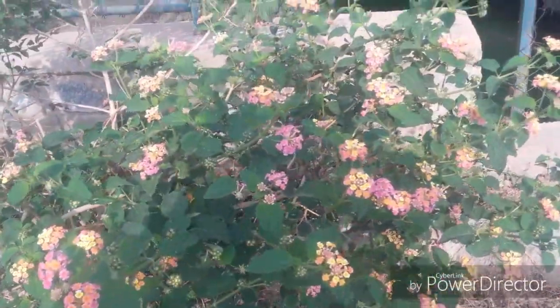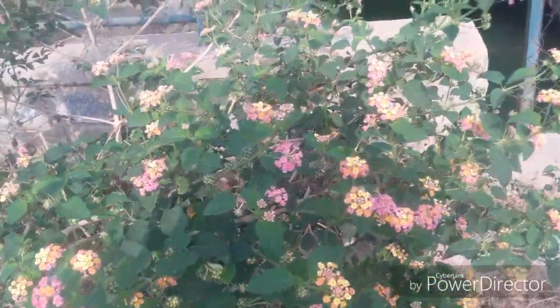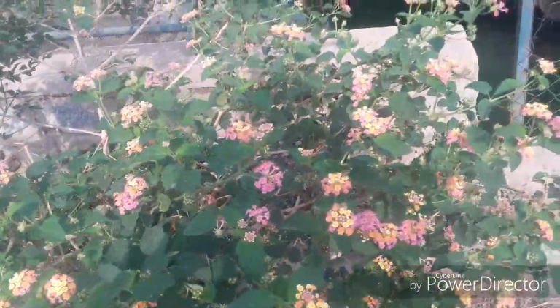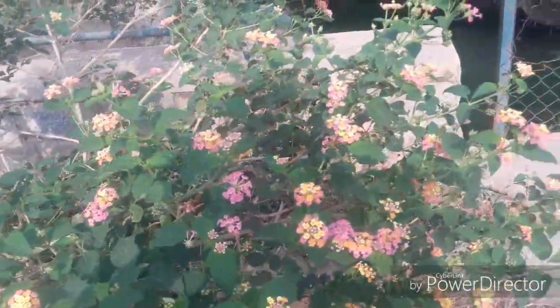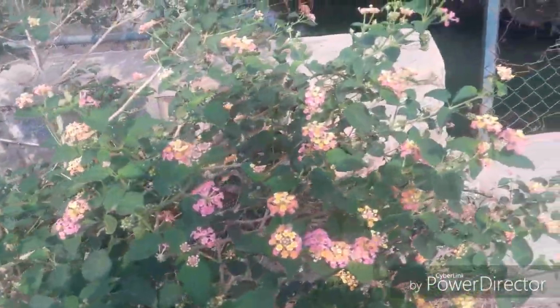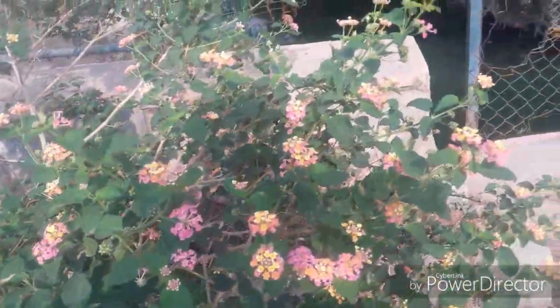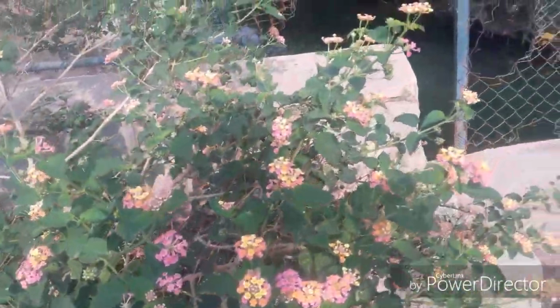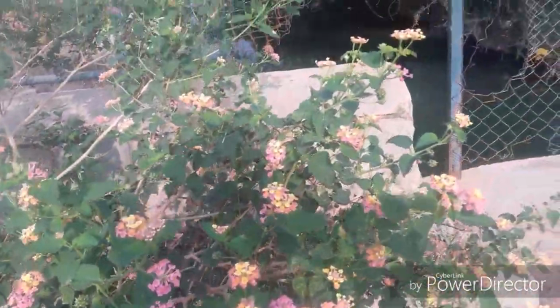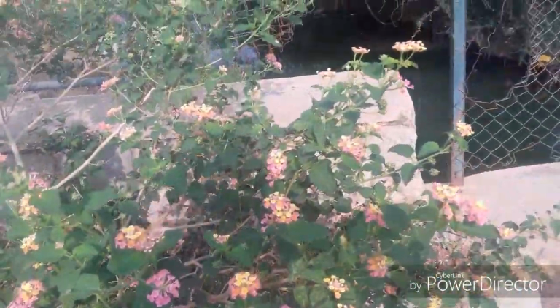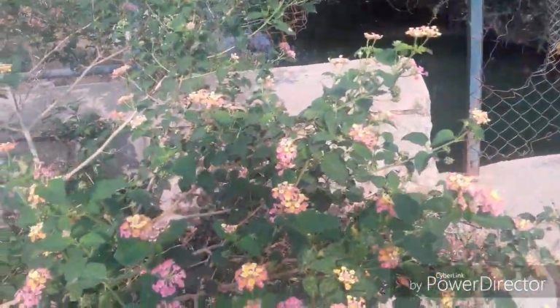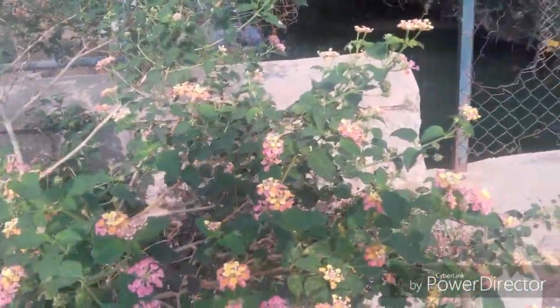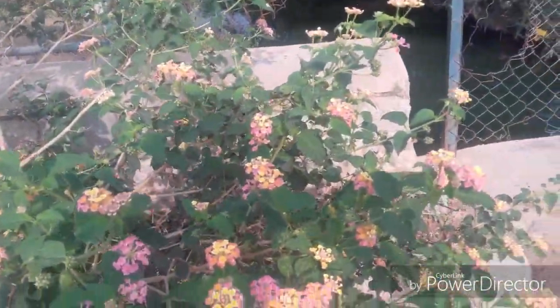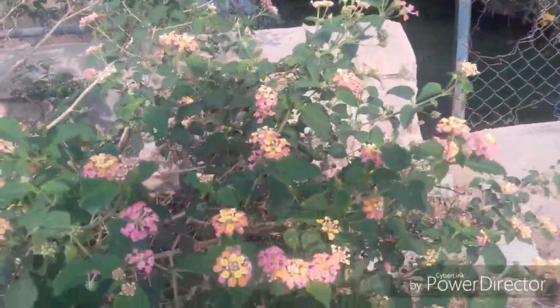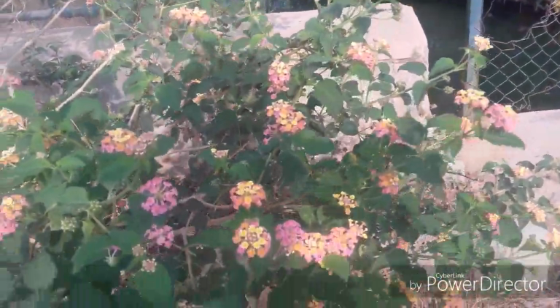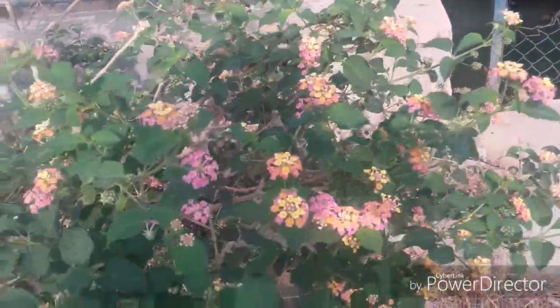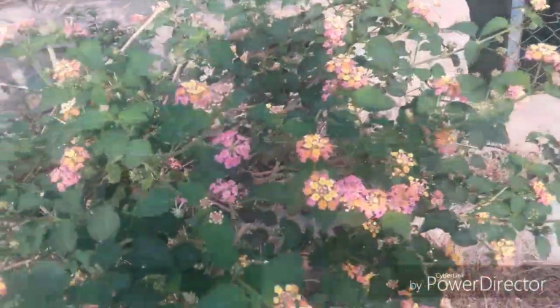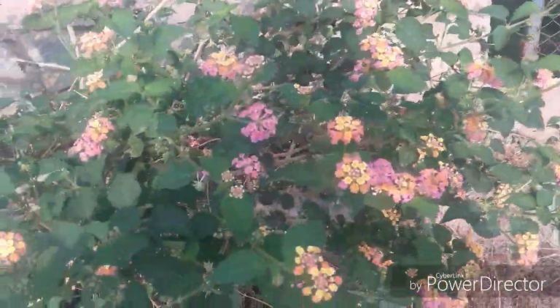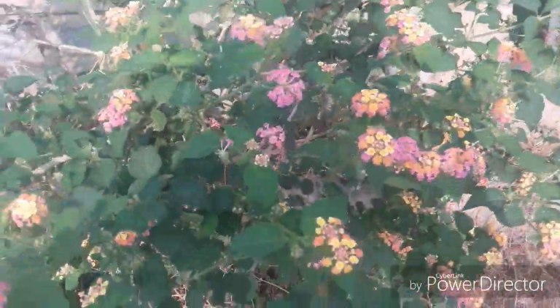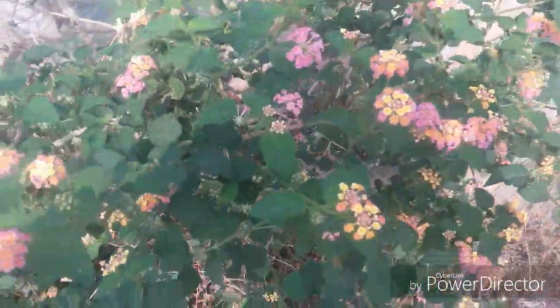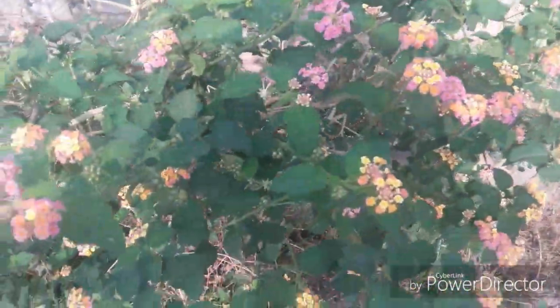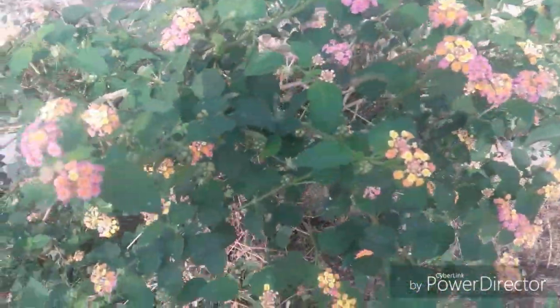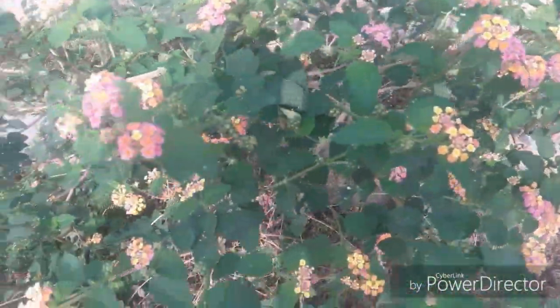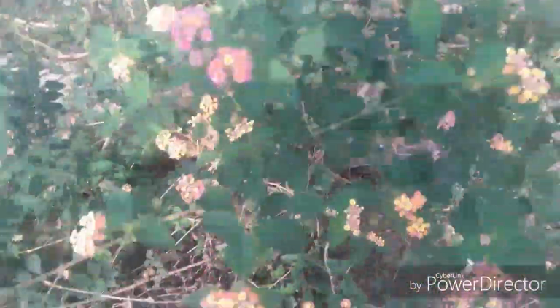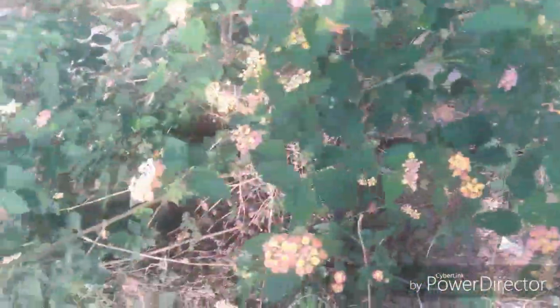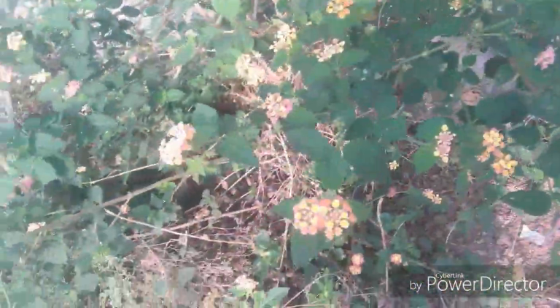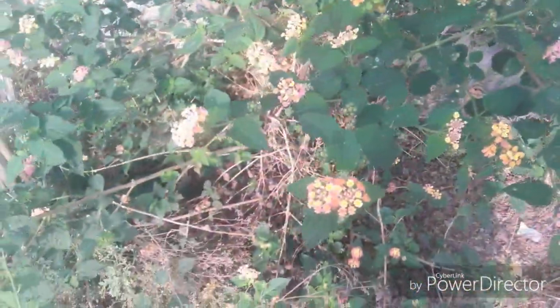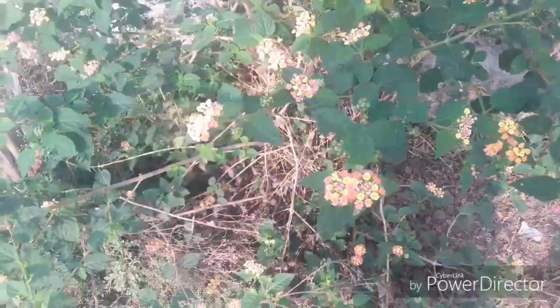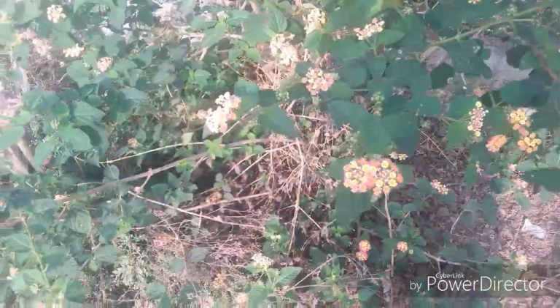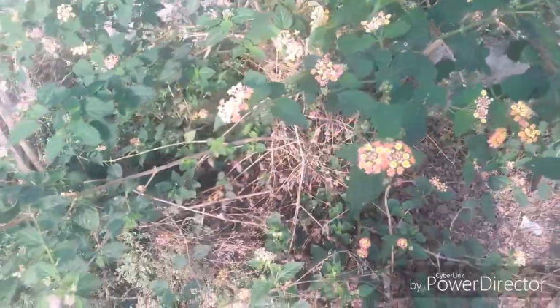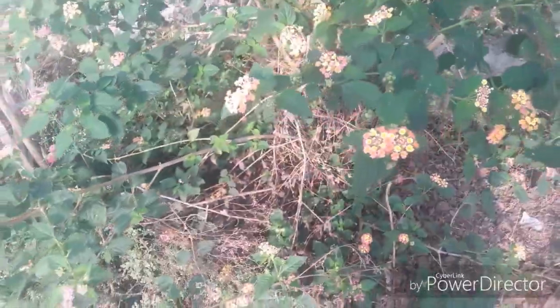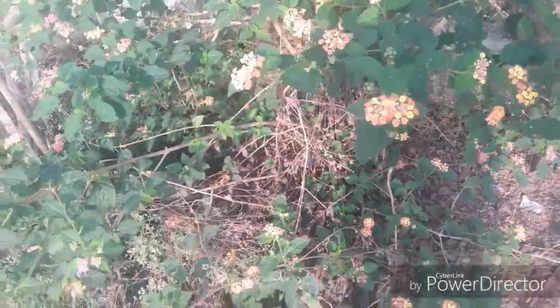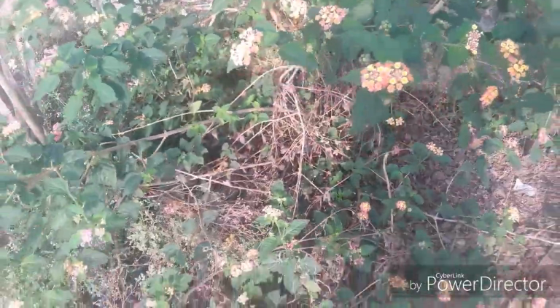They have these tricoloured flowers — it comes in pink, orange and yellow.